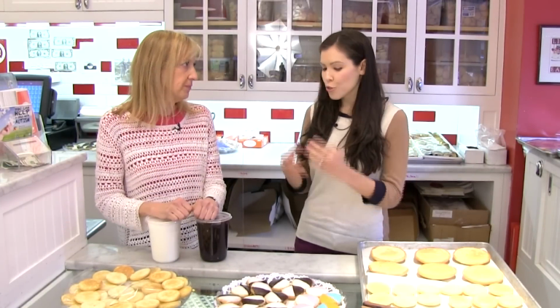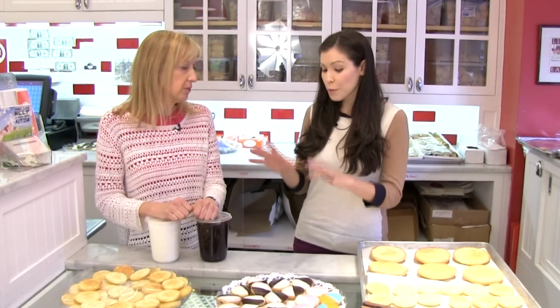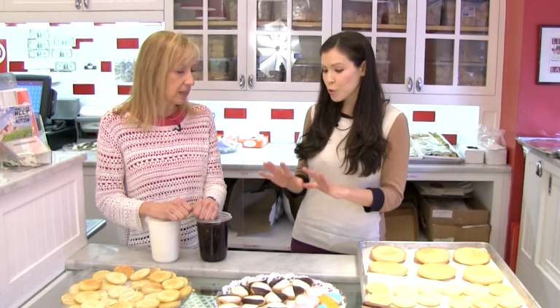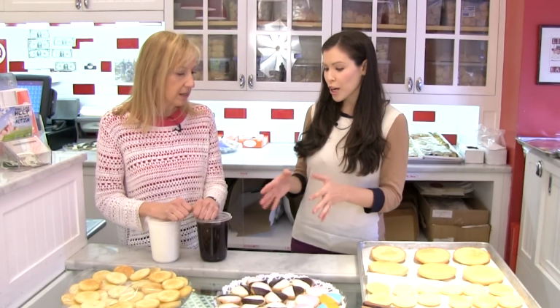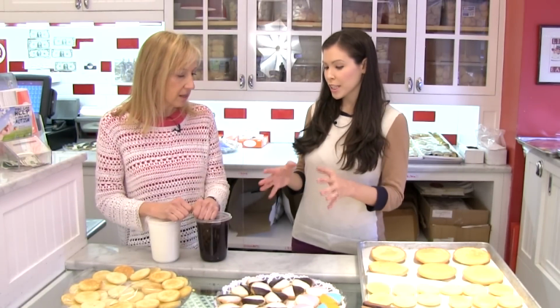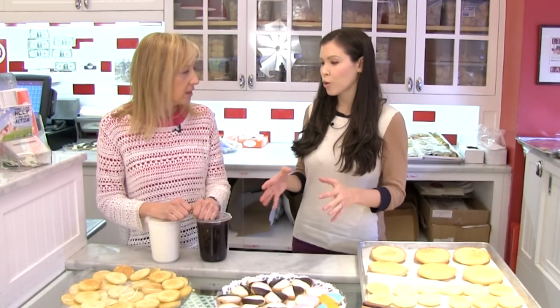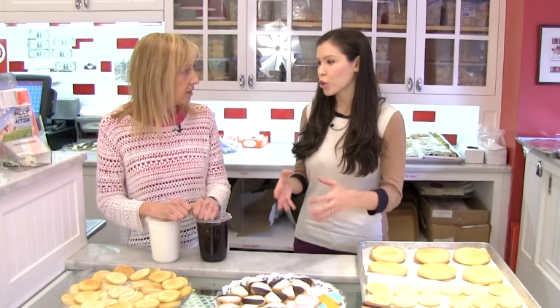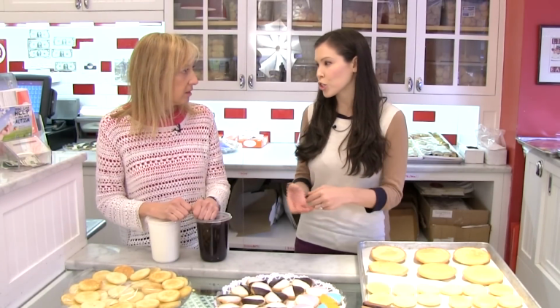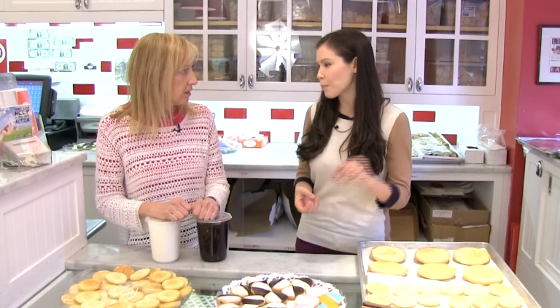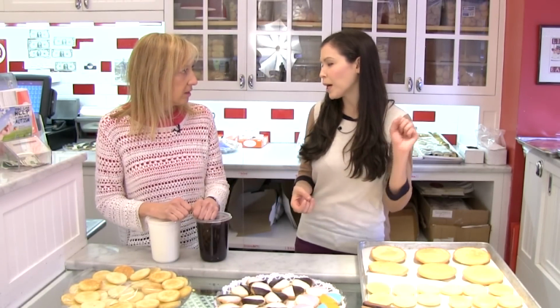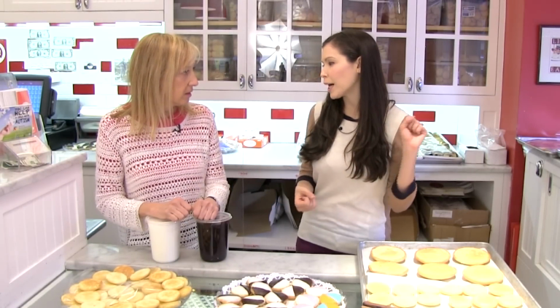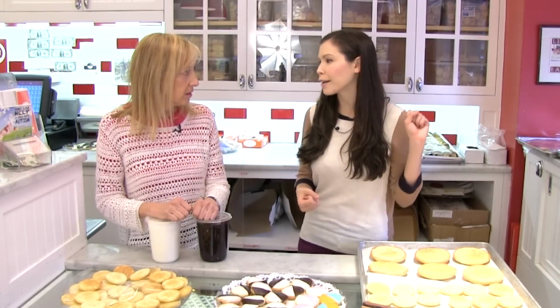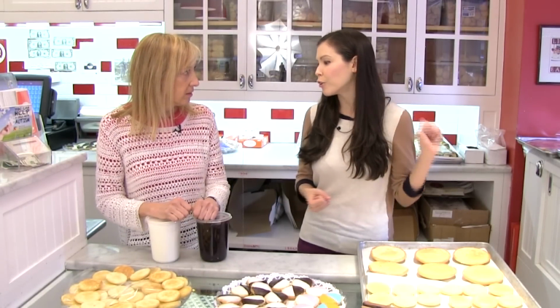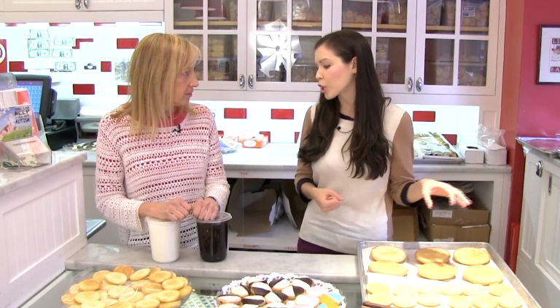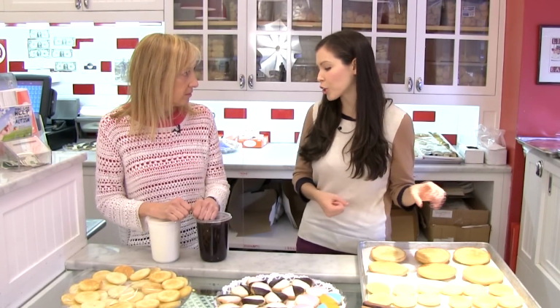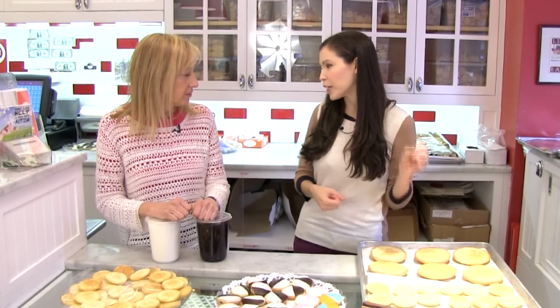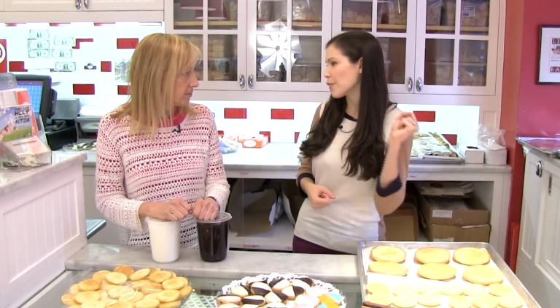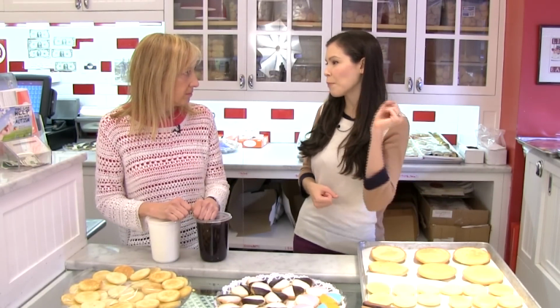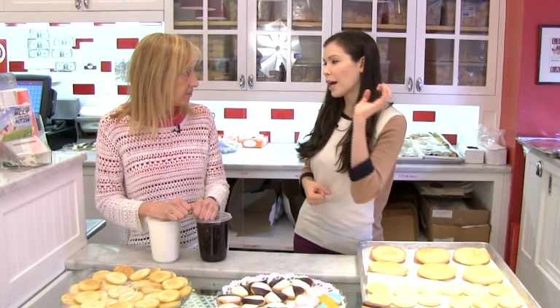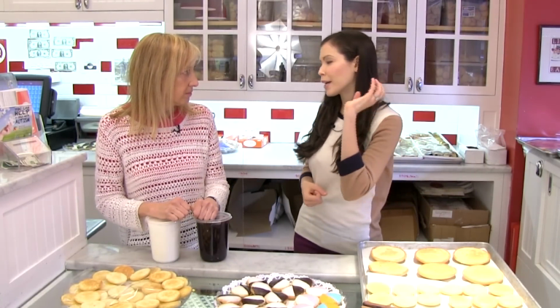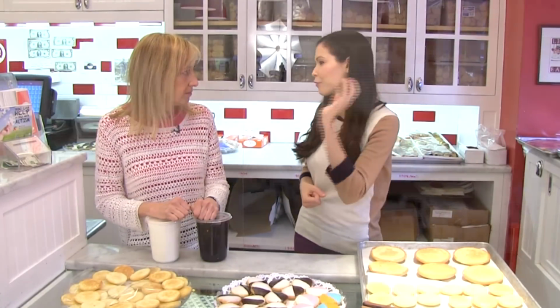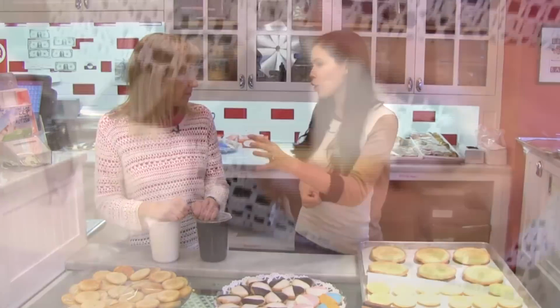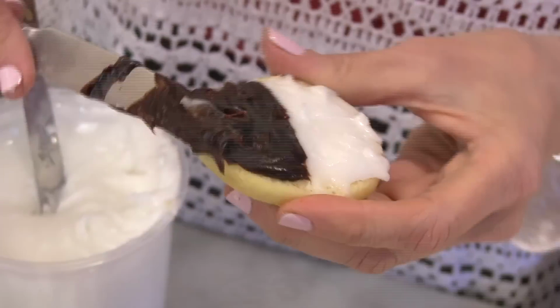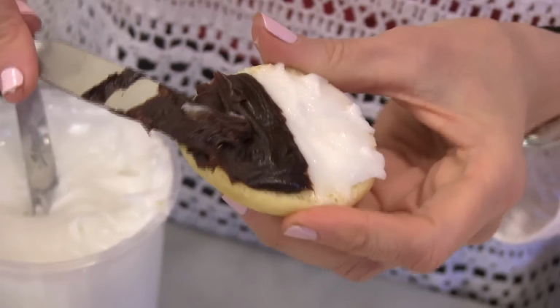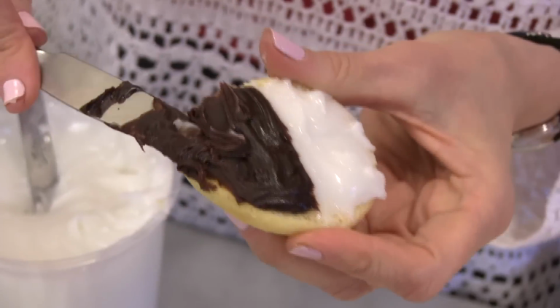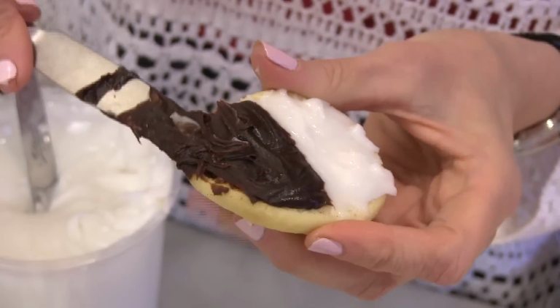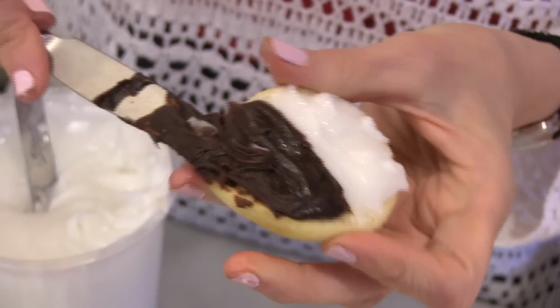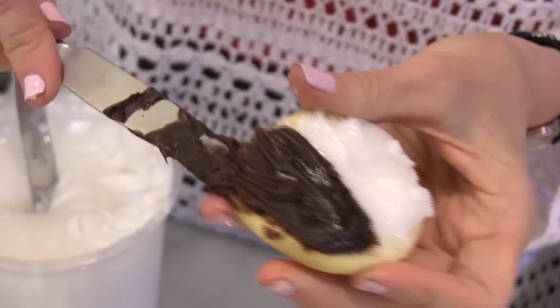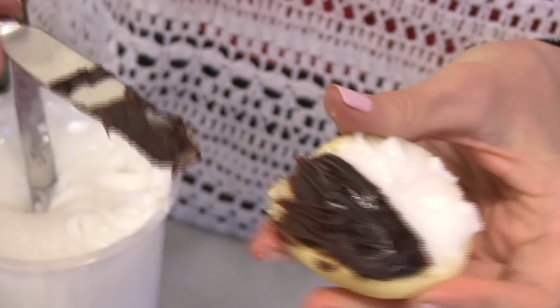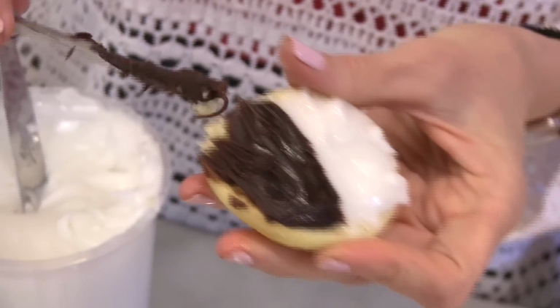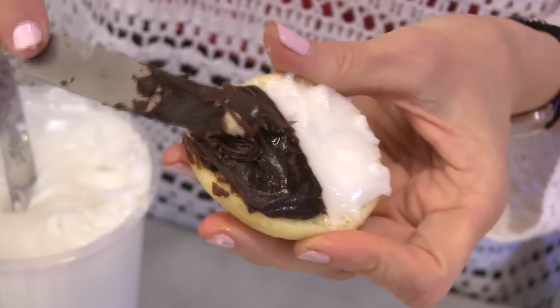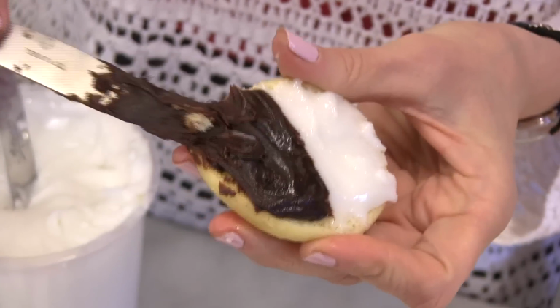When people are trying to cut corners, they buy a vanilla cookie and frosting — it's not going to work.